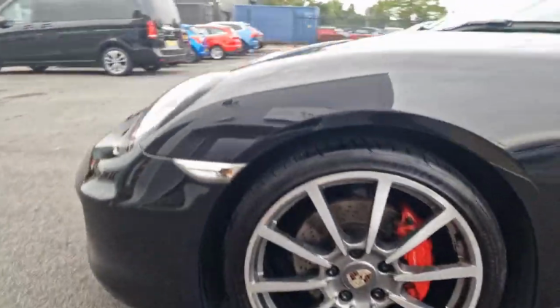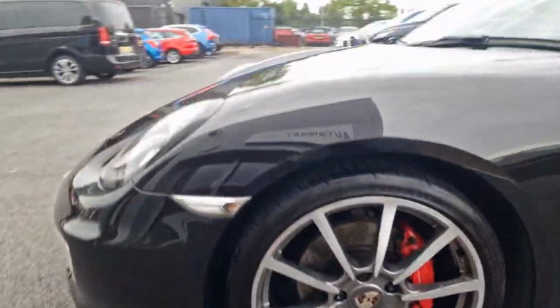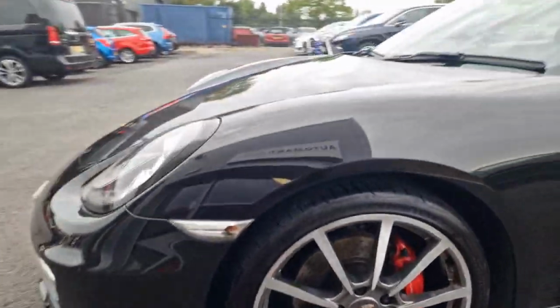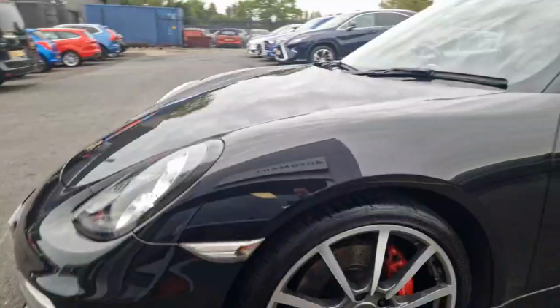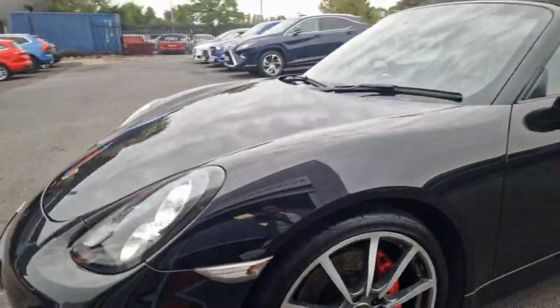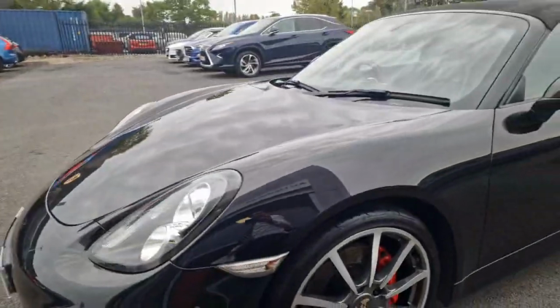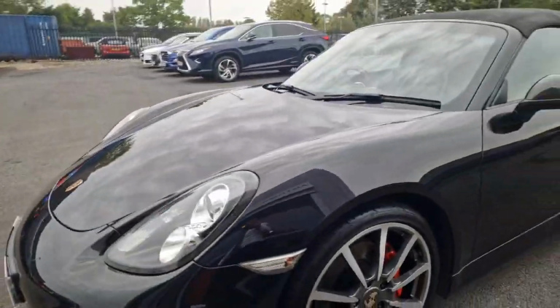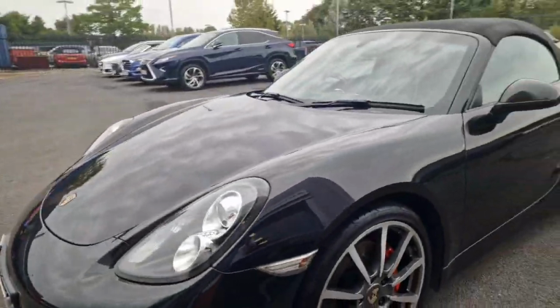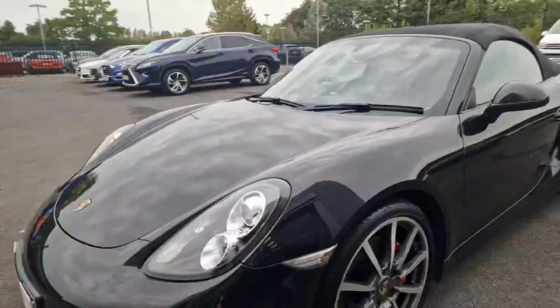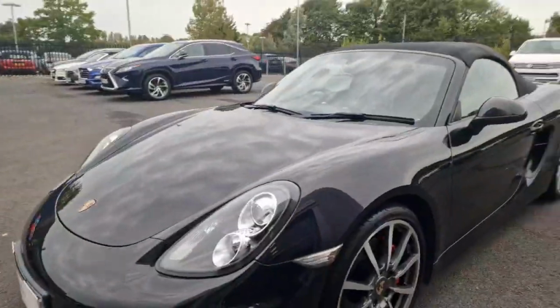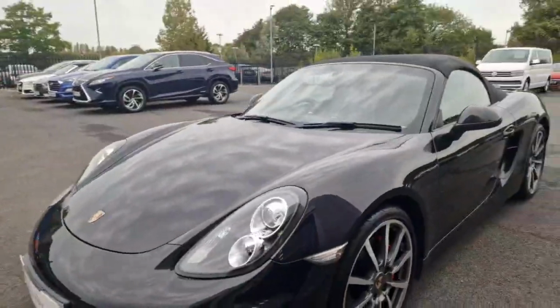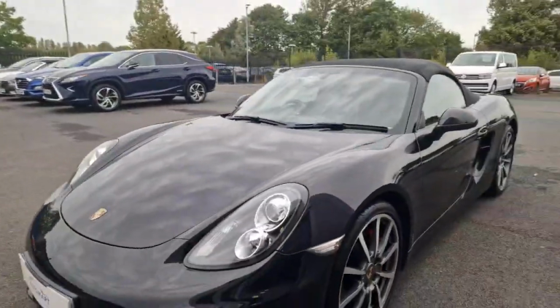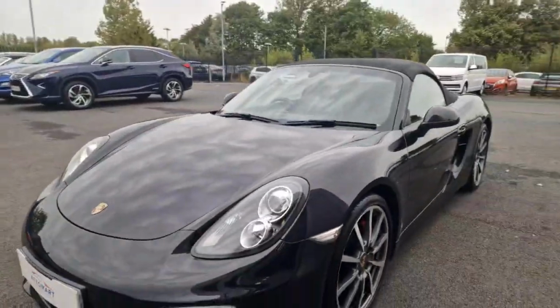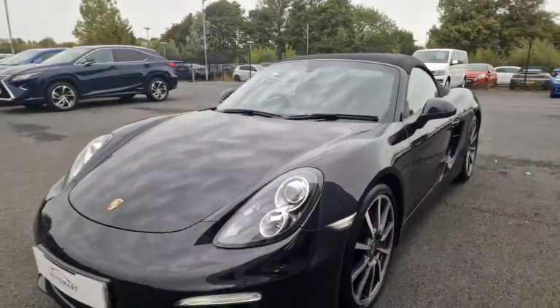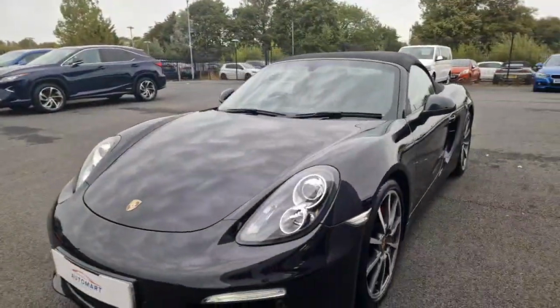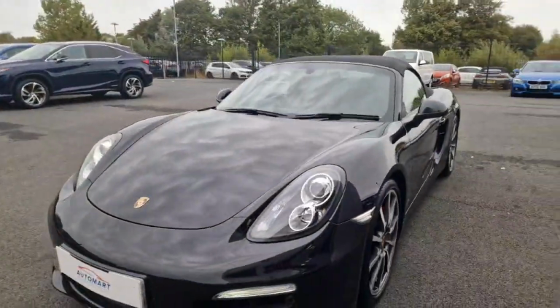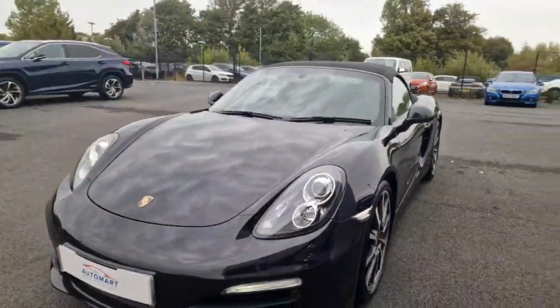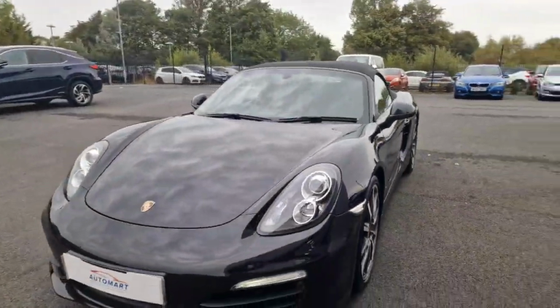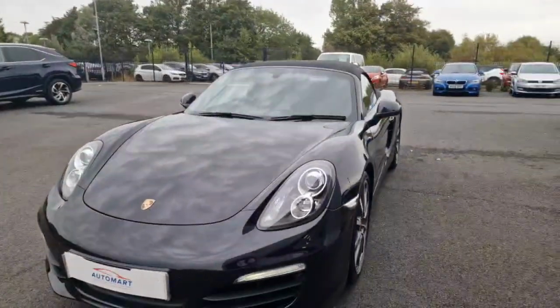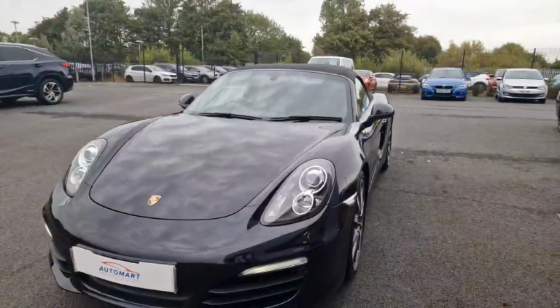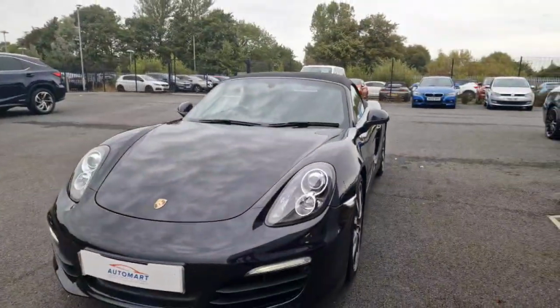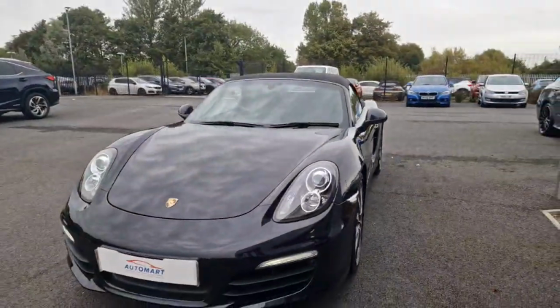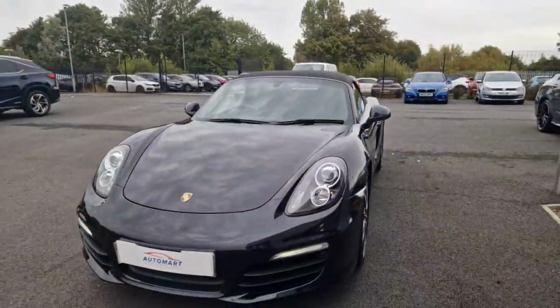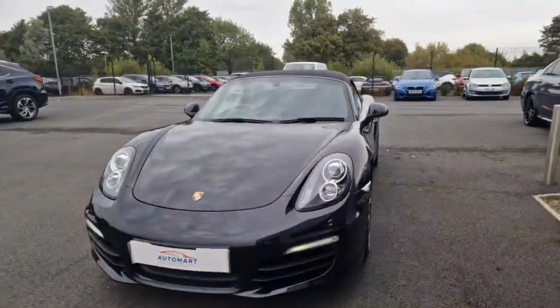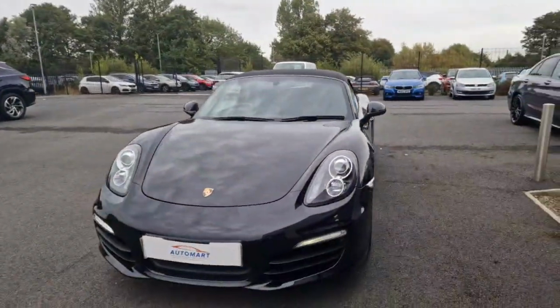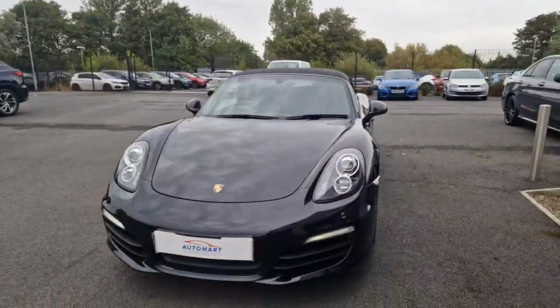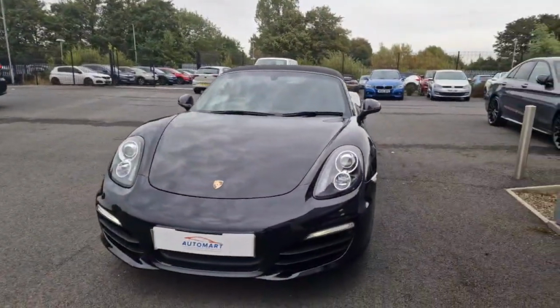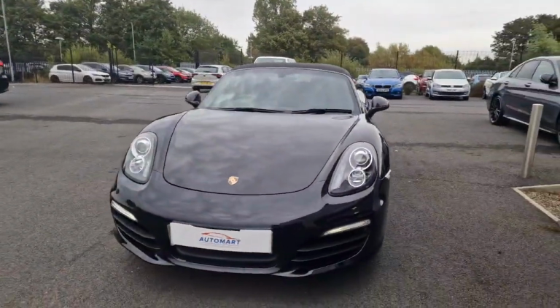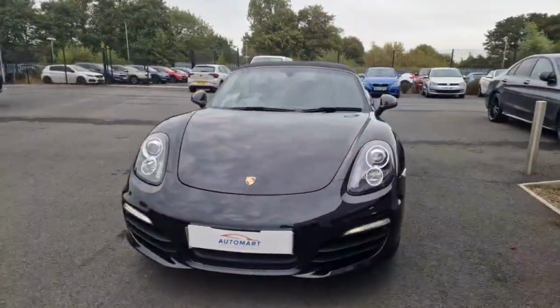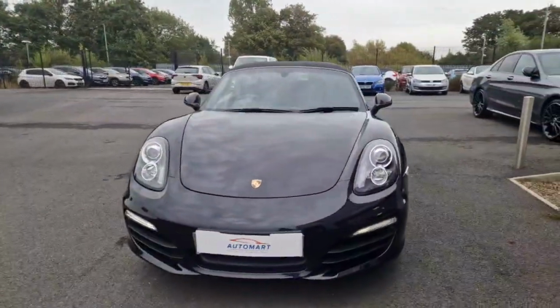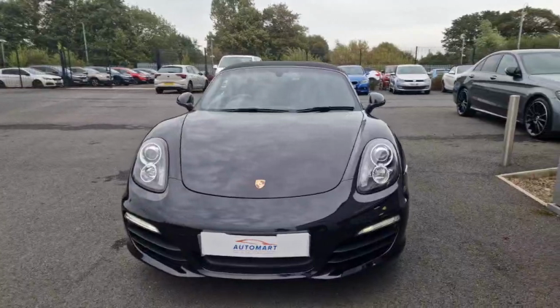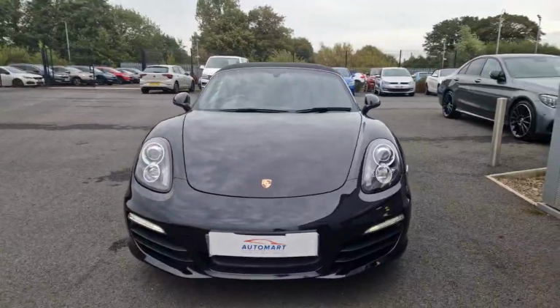This car does have a full service history, mainly main dealer.